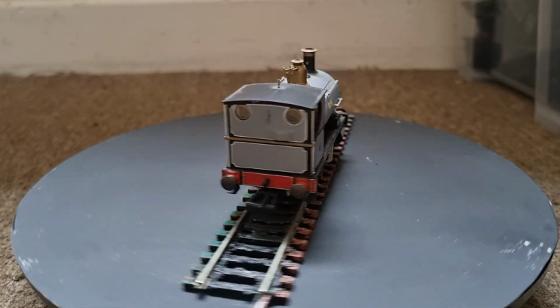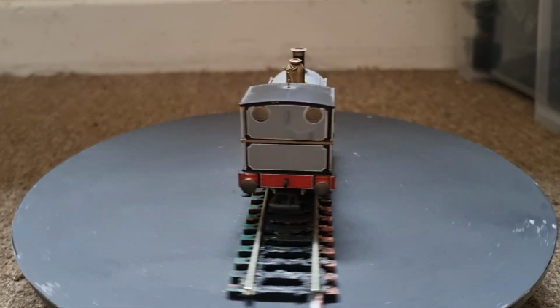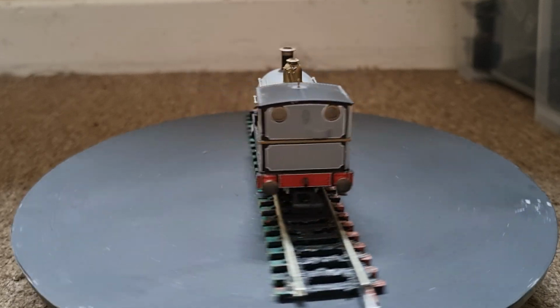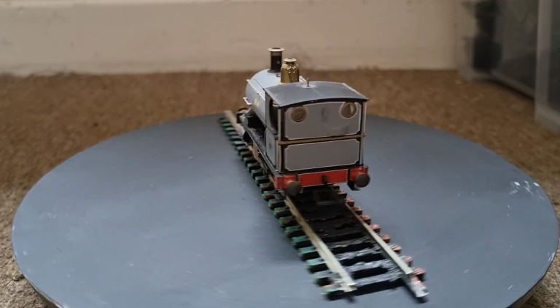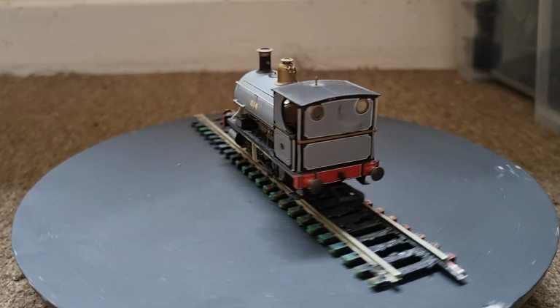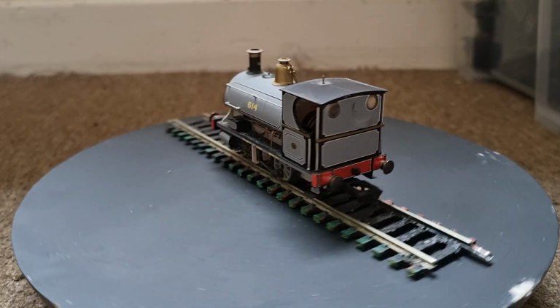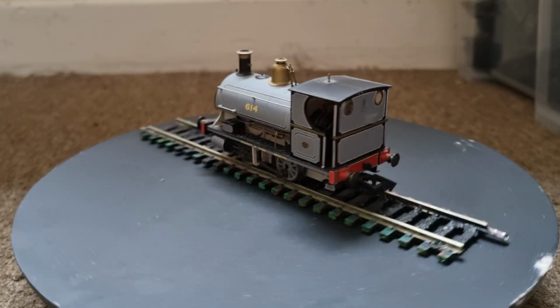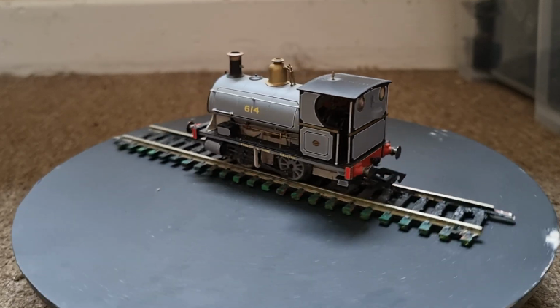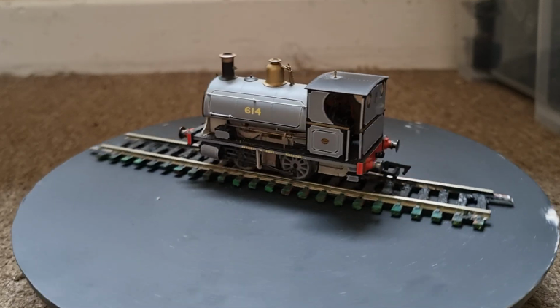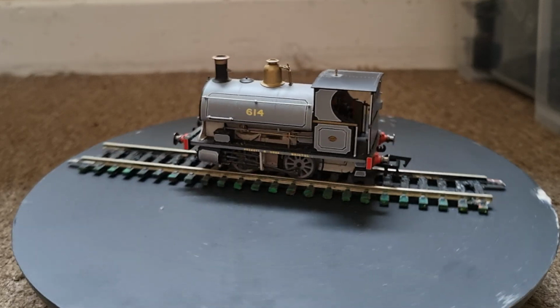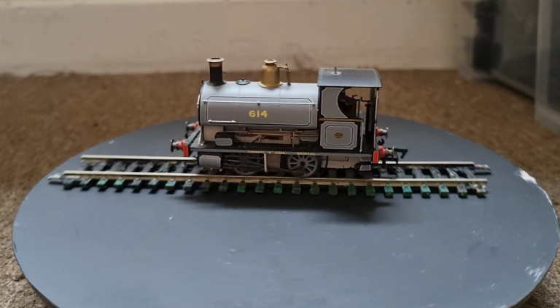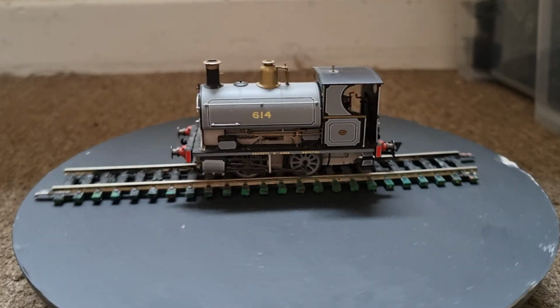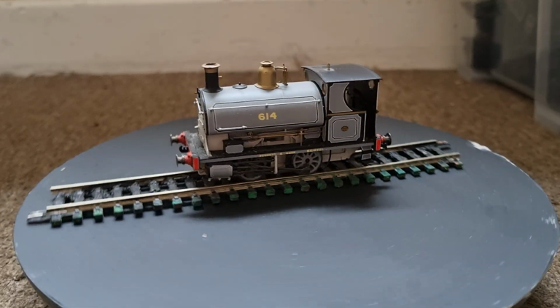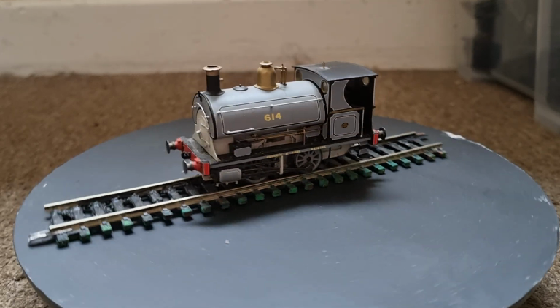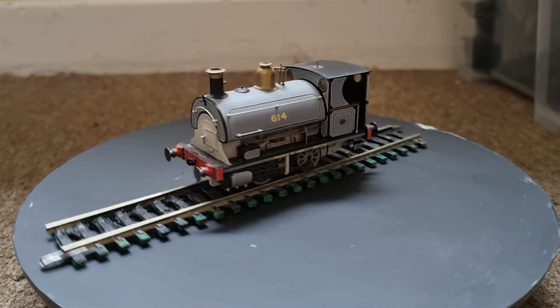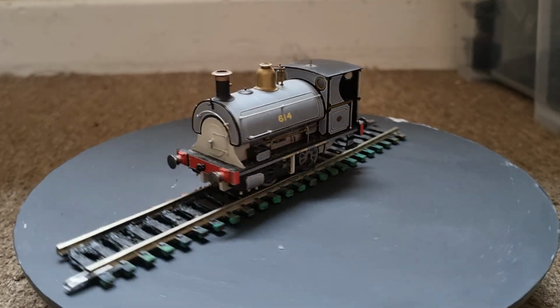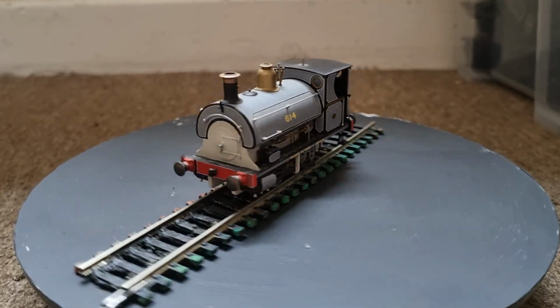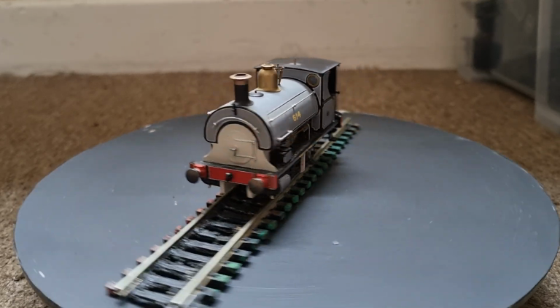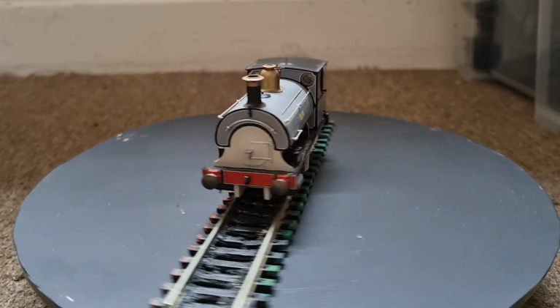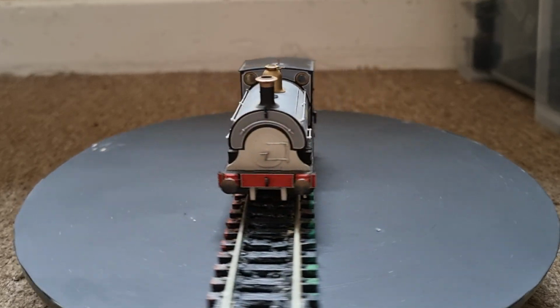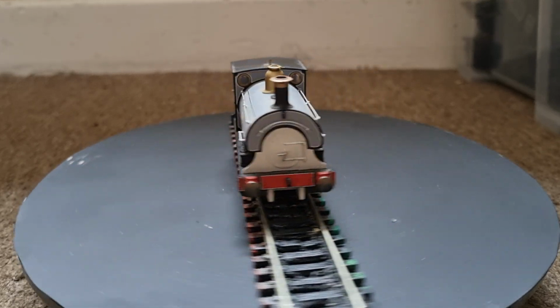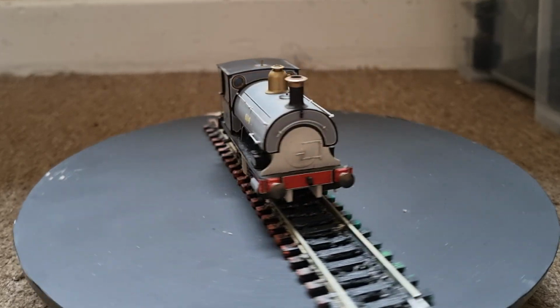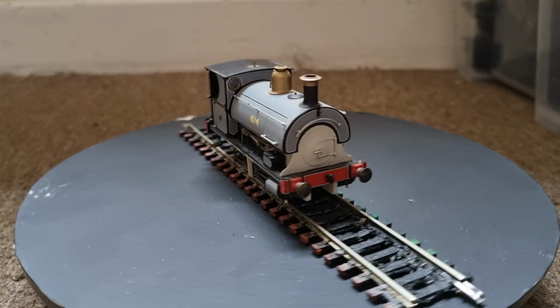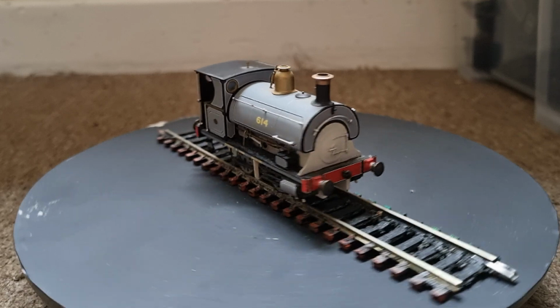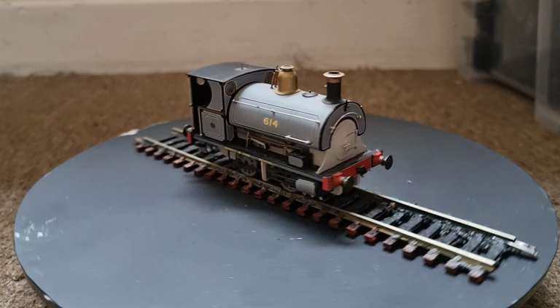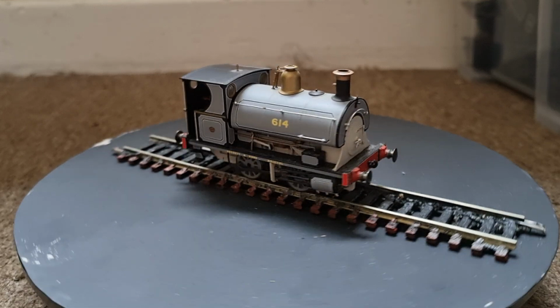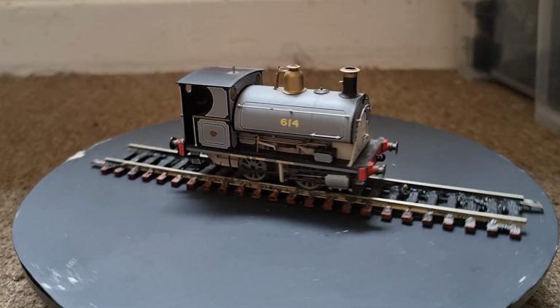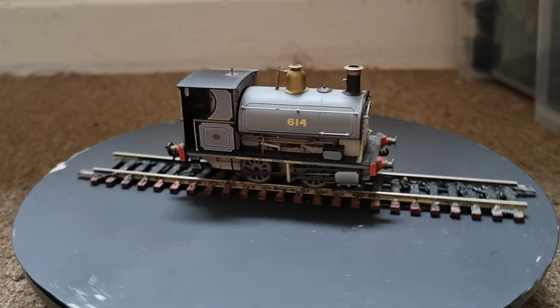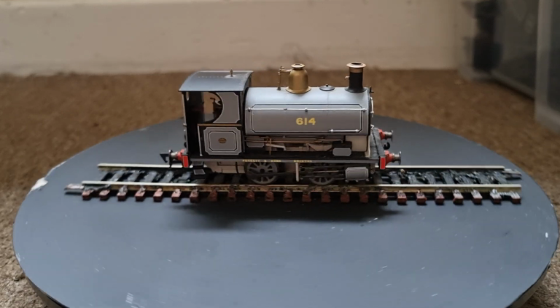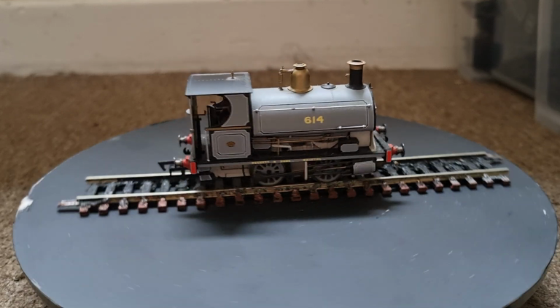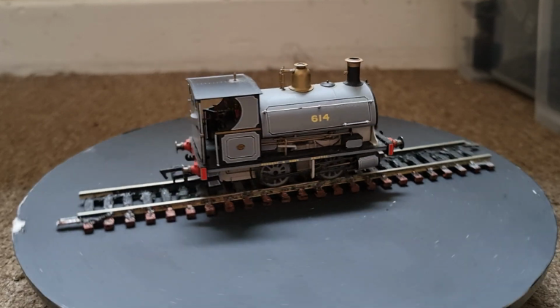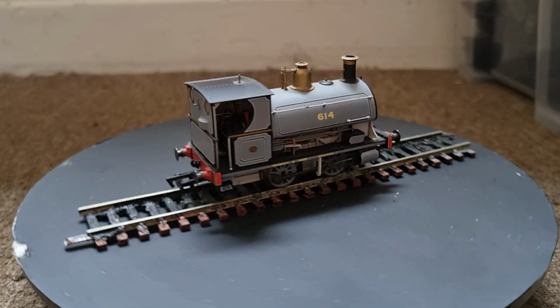The locomotive was rebuilt in 1941 by Andrew Barclay, Works No. 5997.